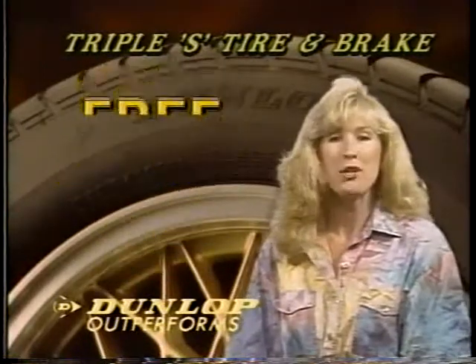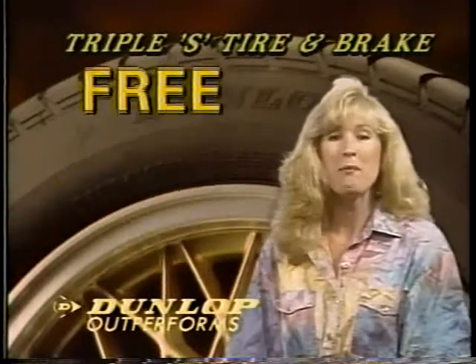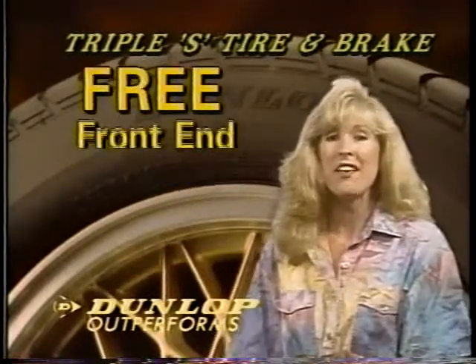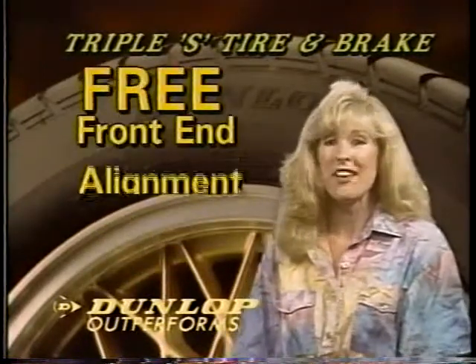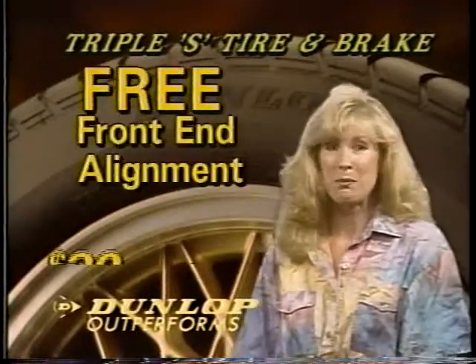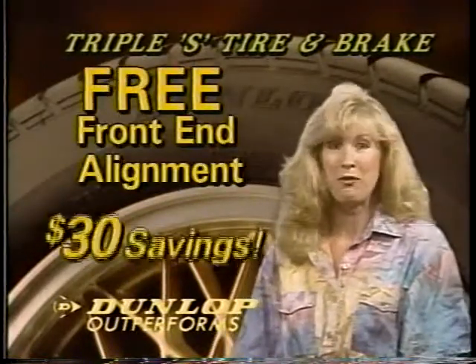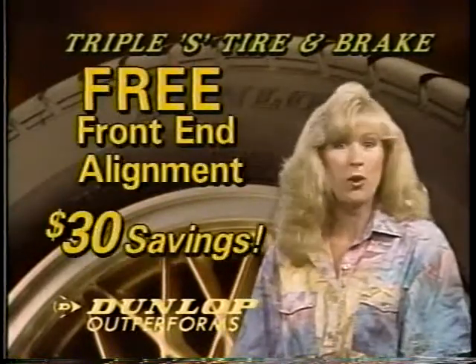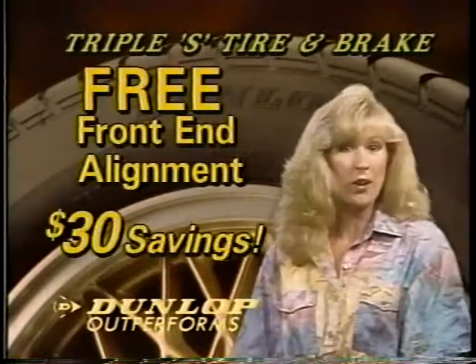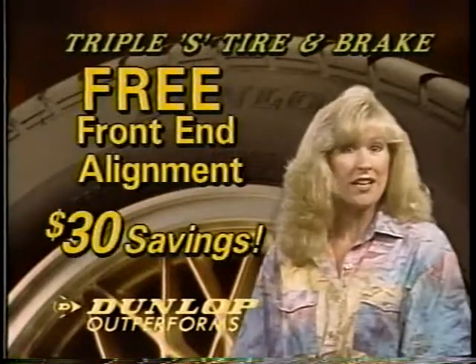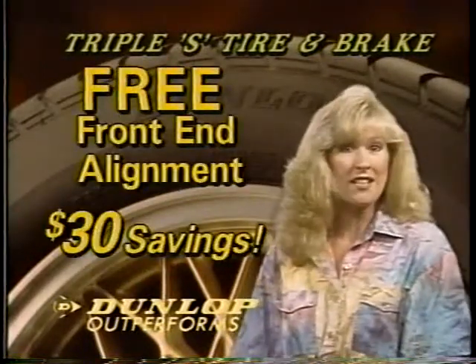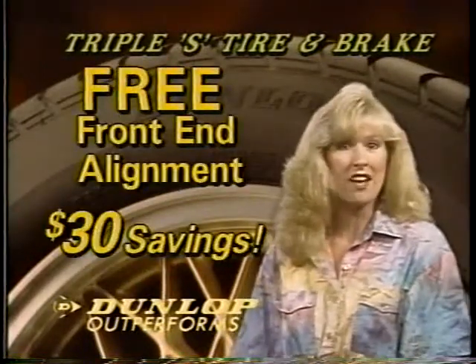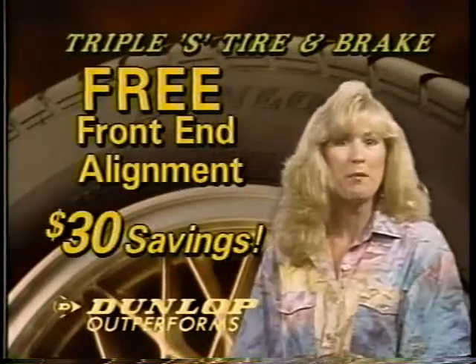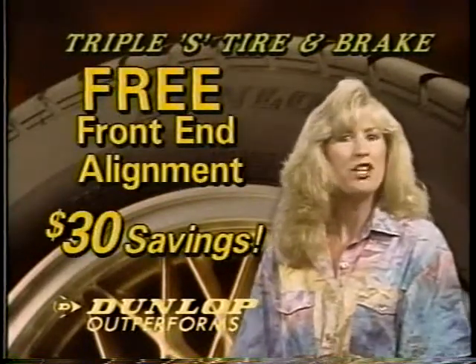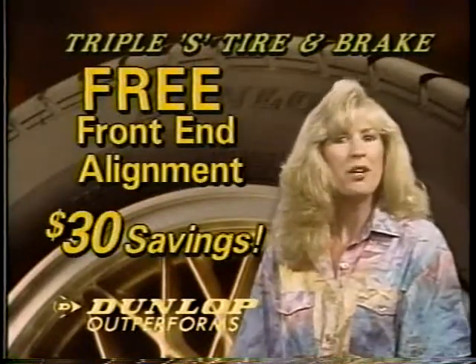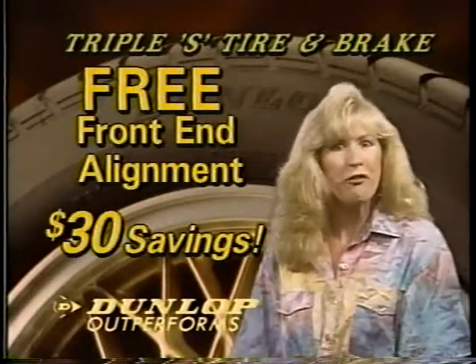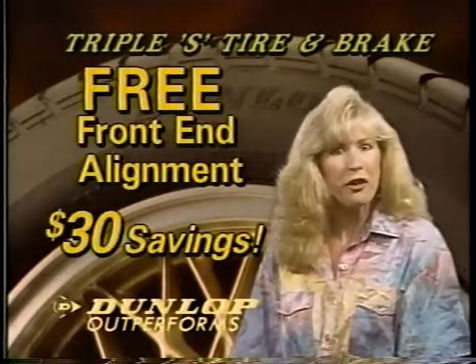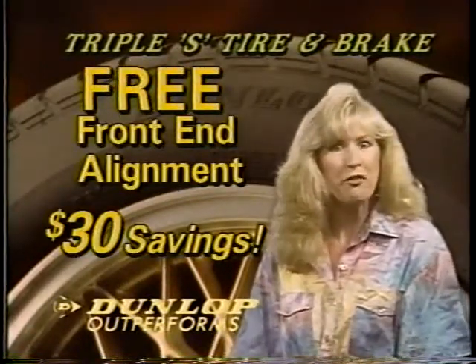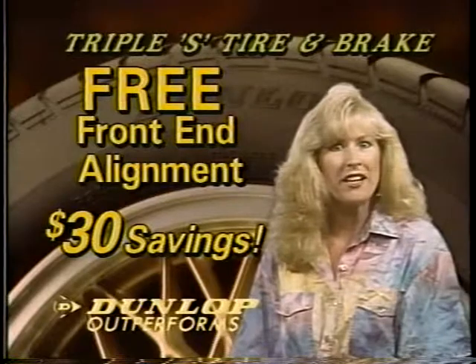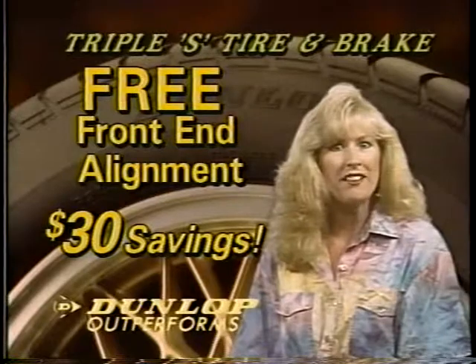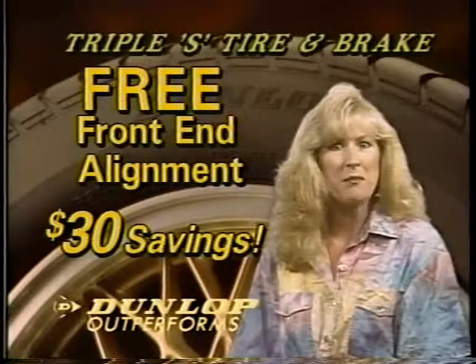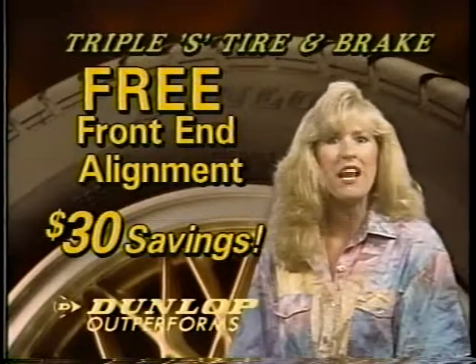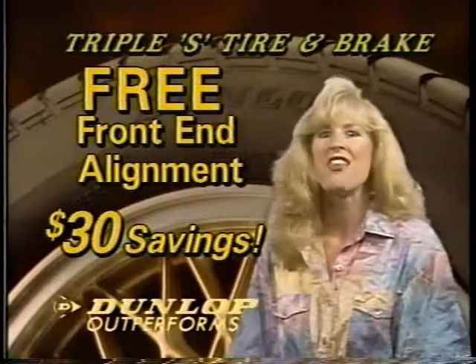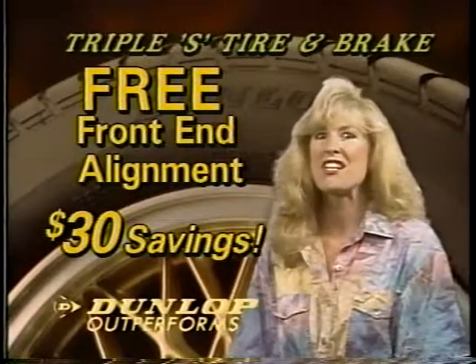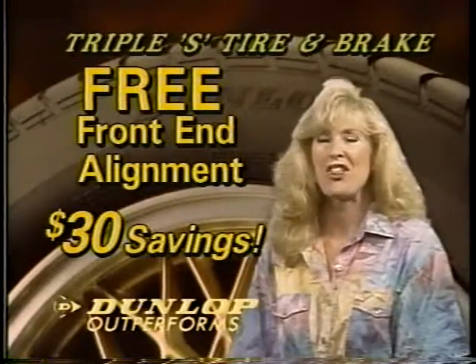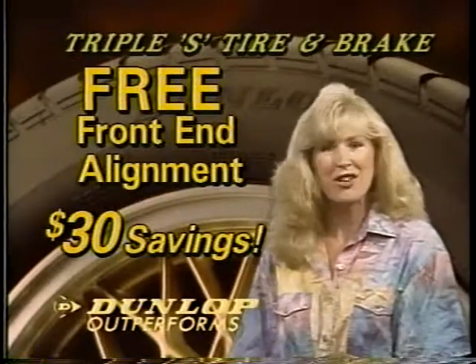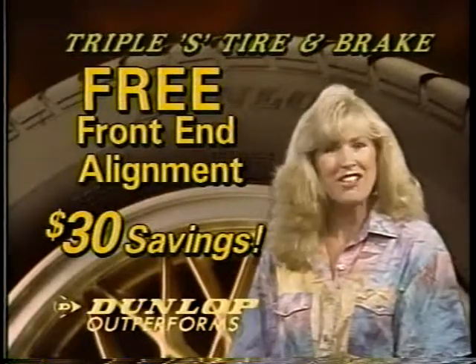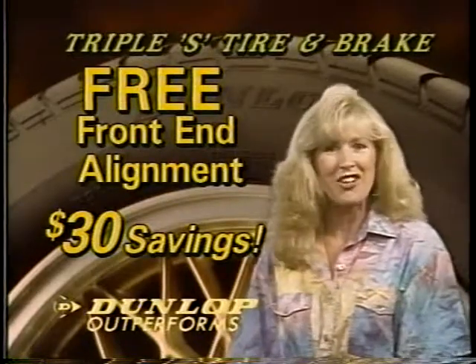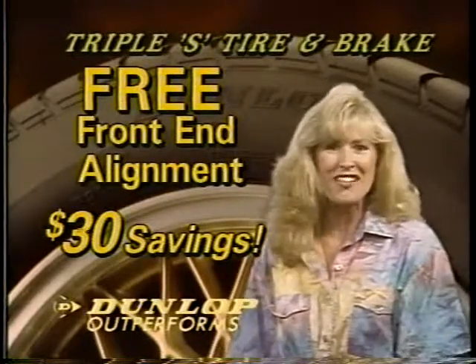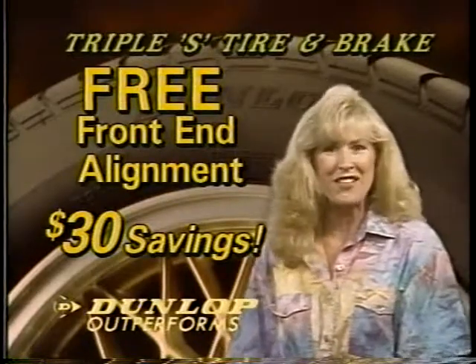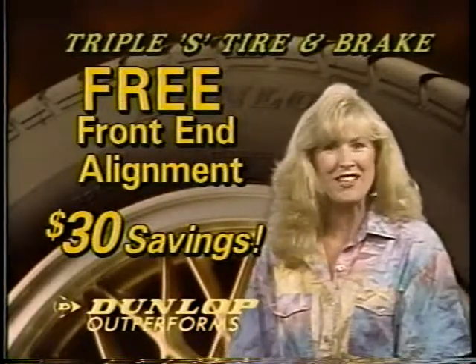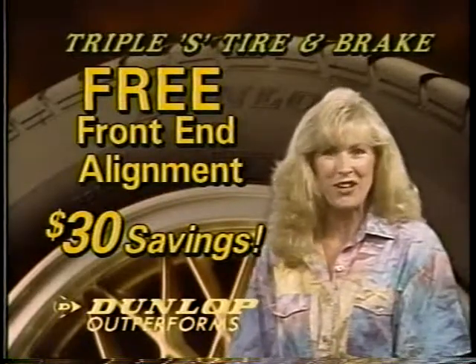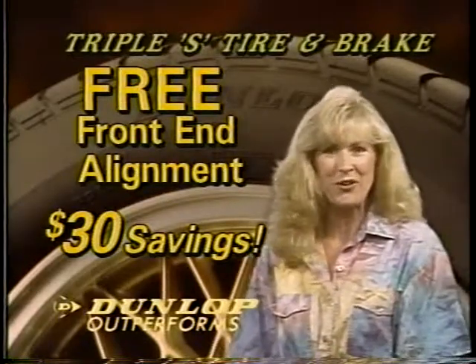When you buy the SP4 or any Dunlop, you get a free front end alignment. That's a $30 savings alone.